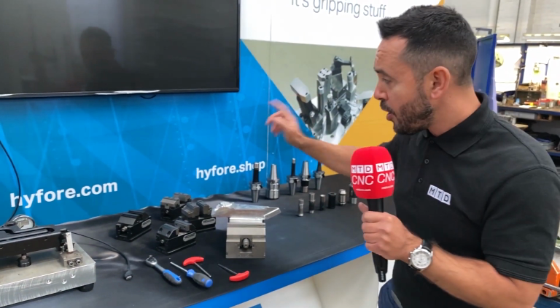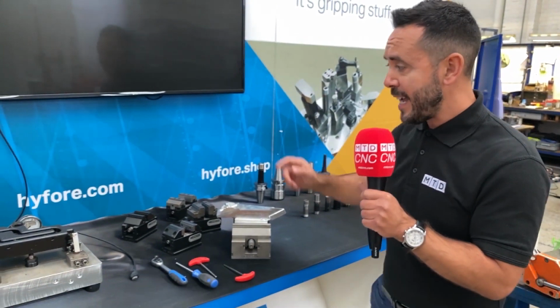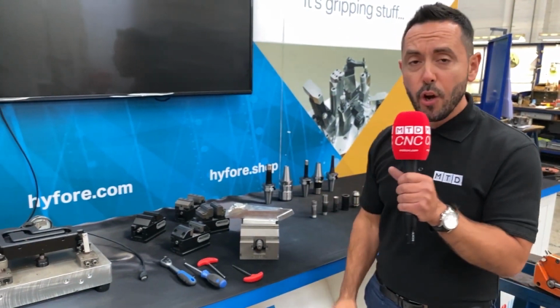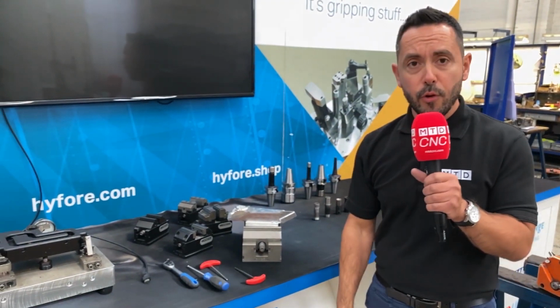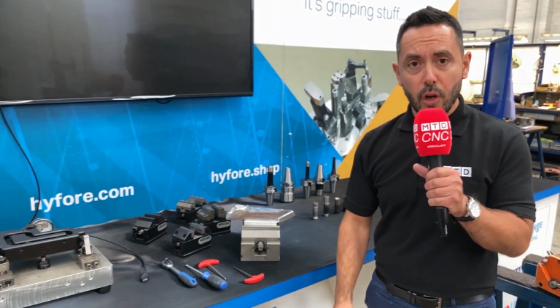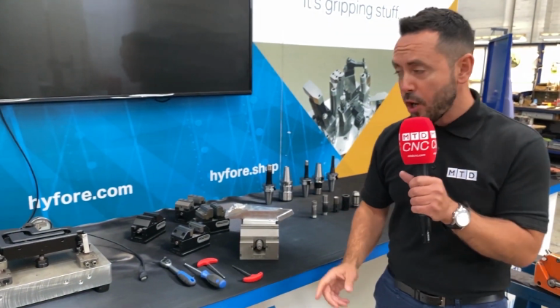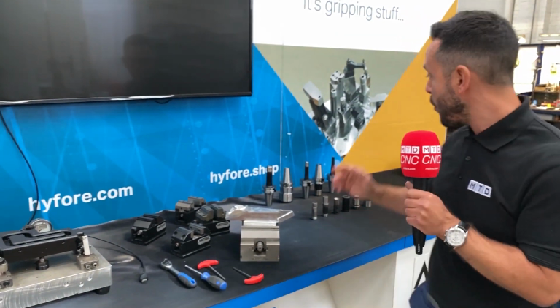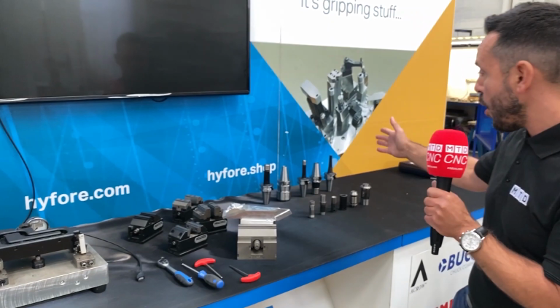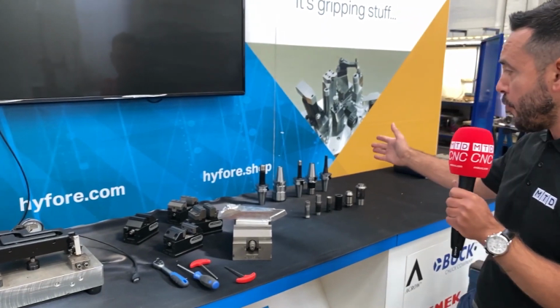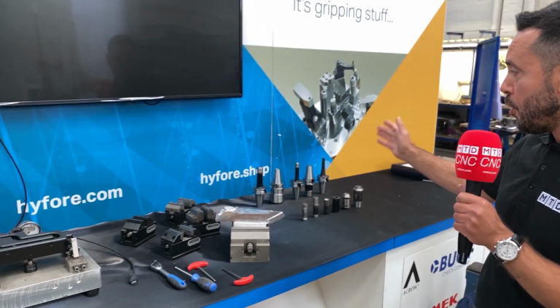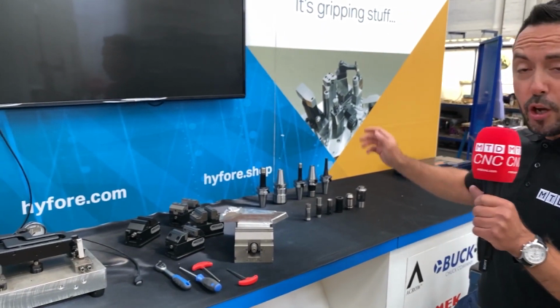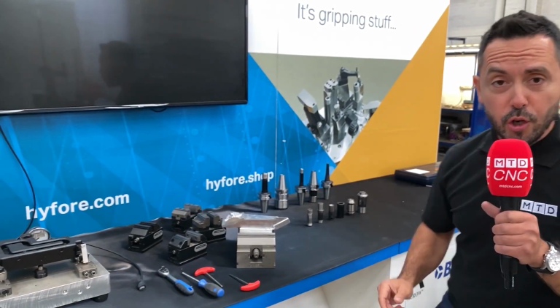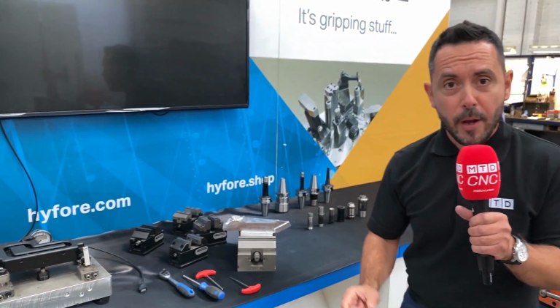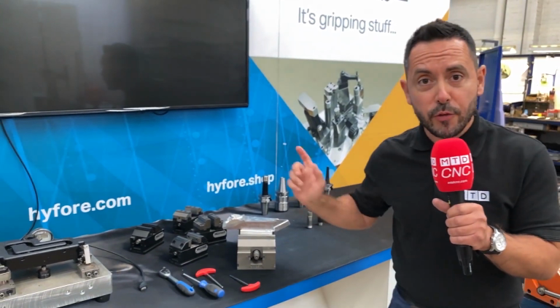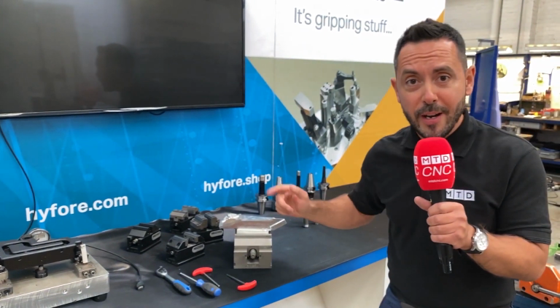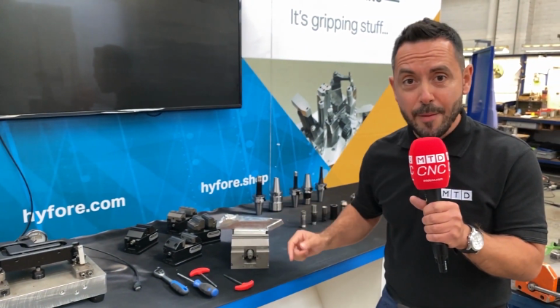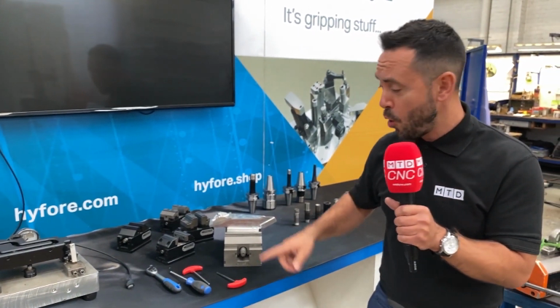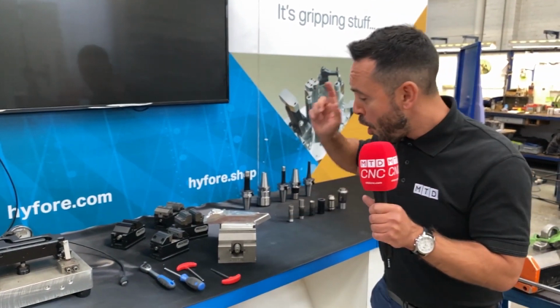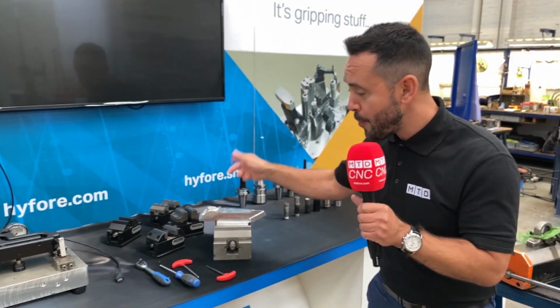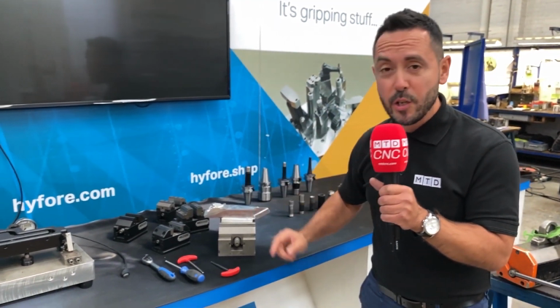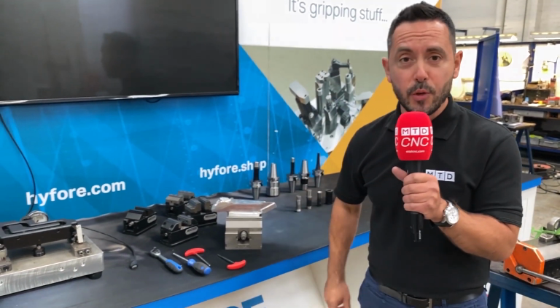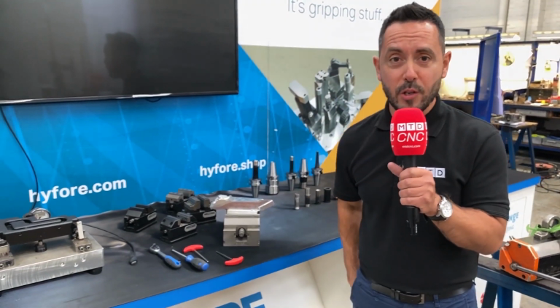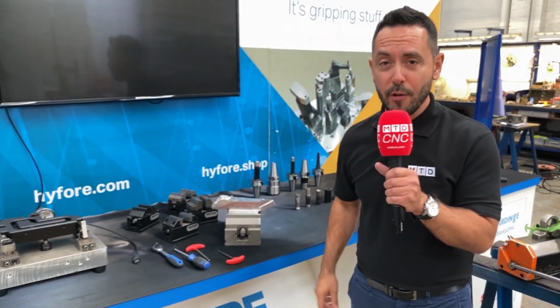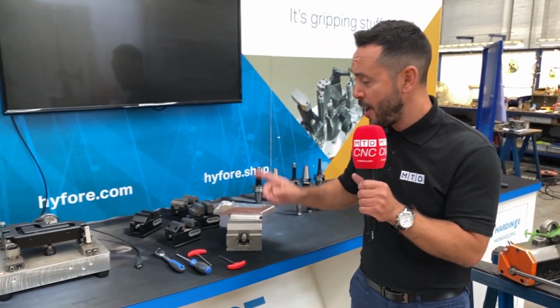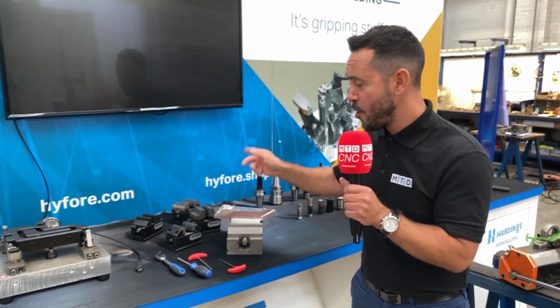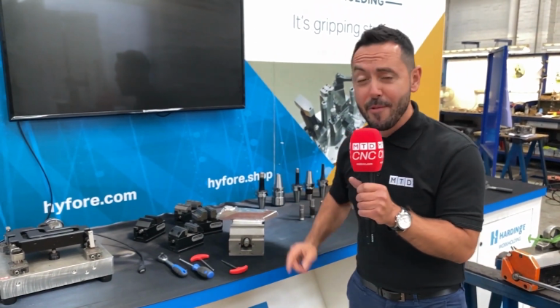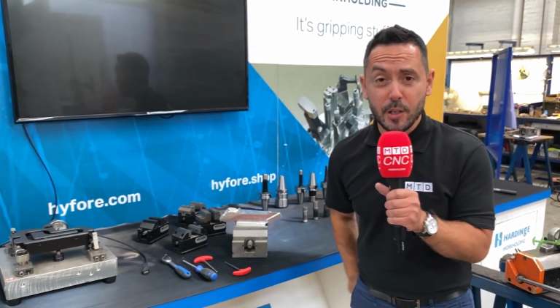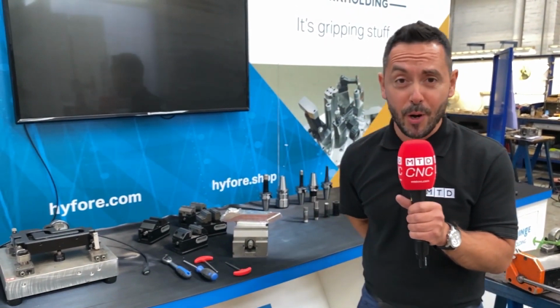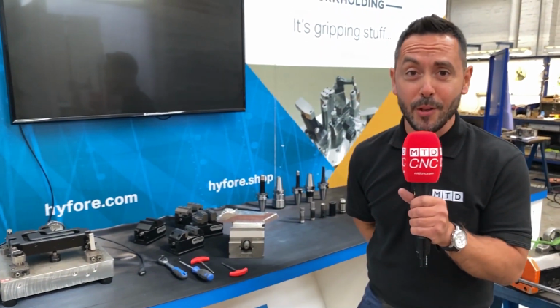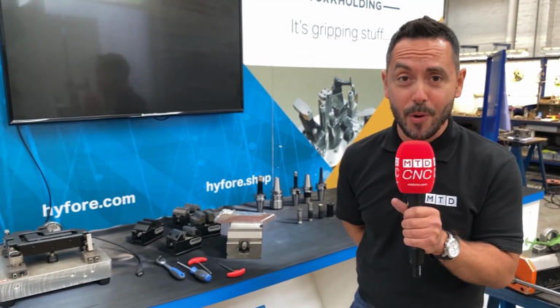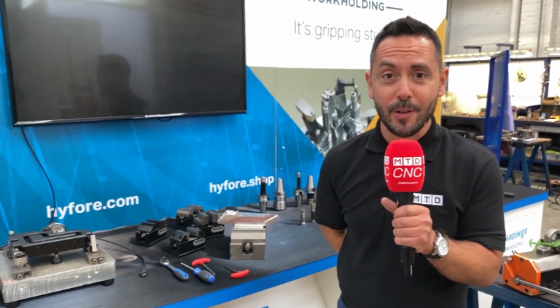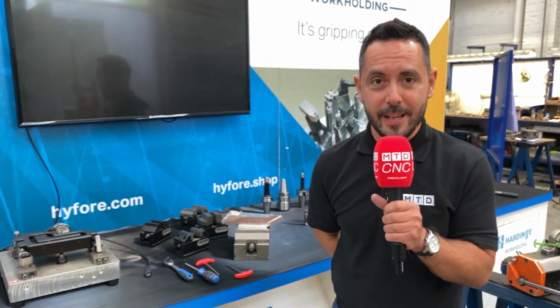Contact i4.com or i4.shop to find out more. An unmissable special offer — you'll be really surprised on the price of these.